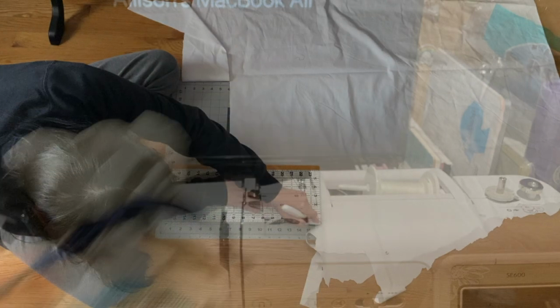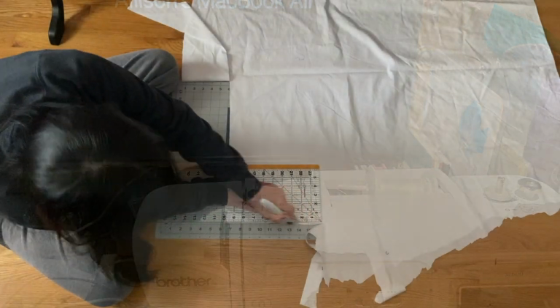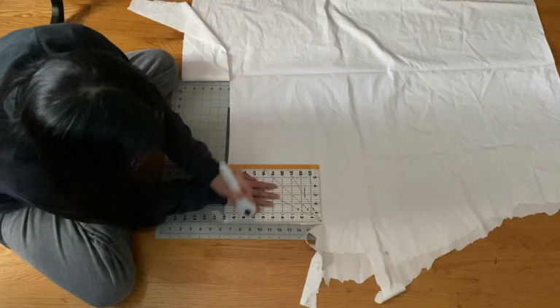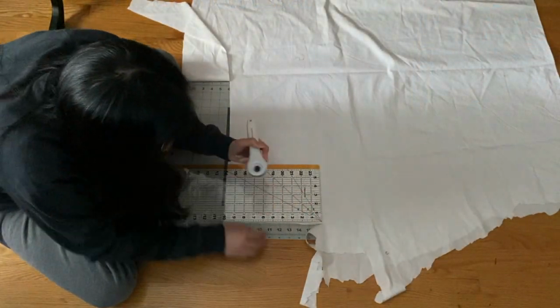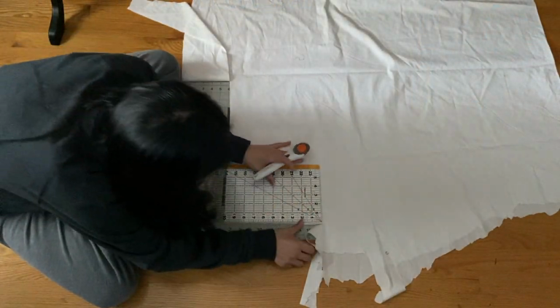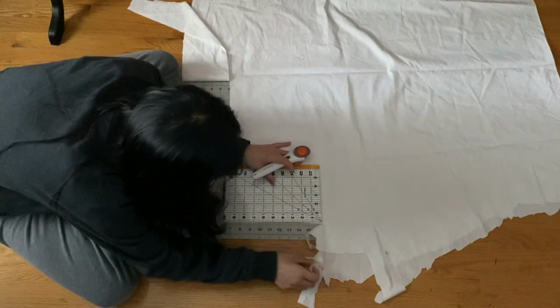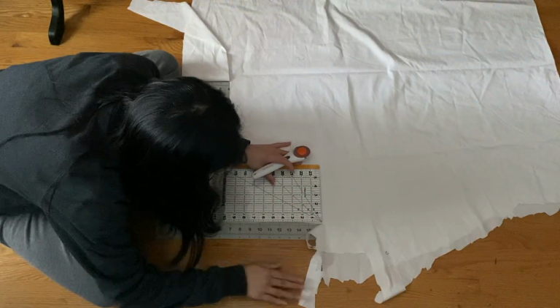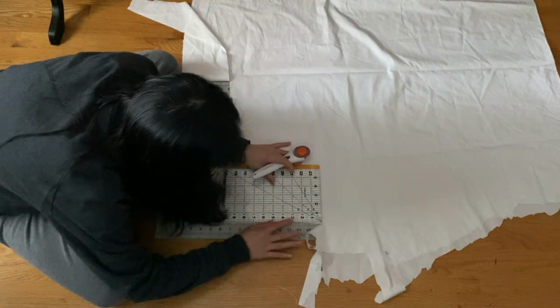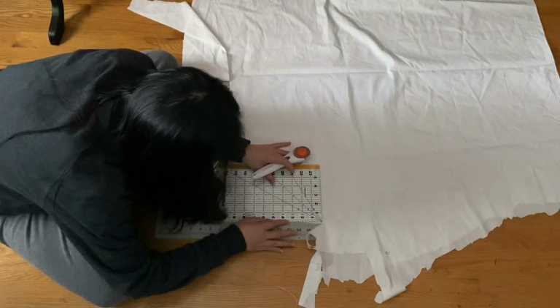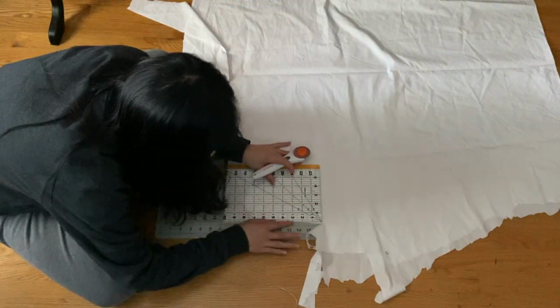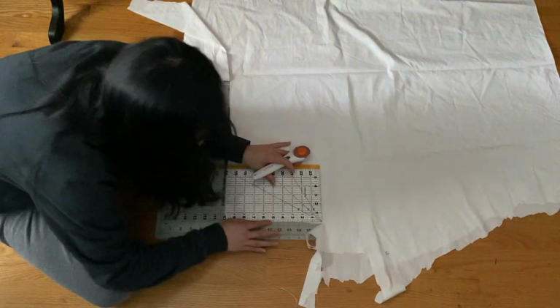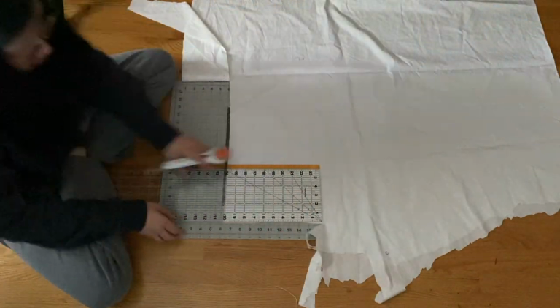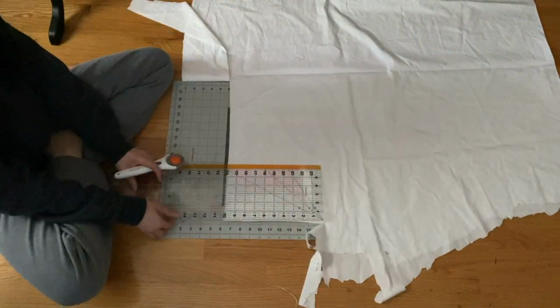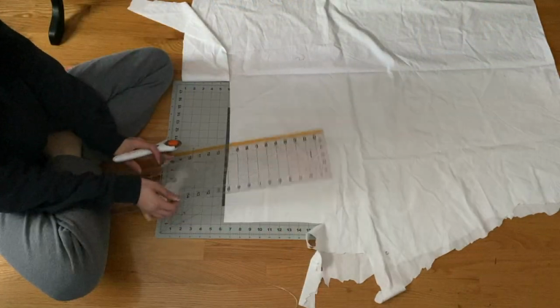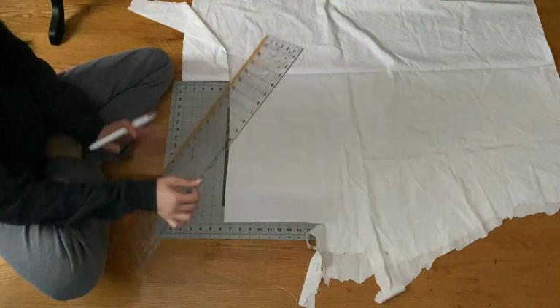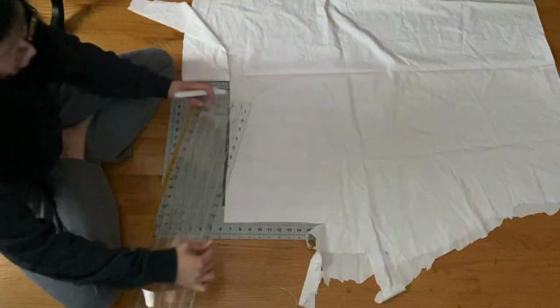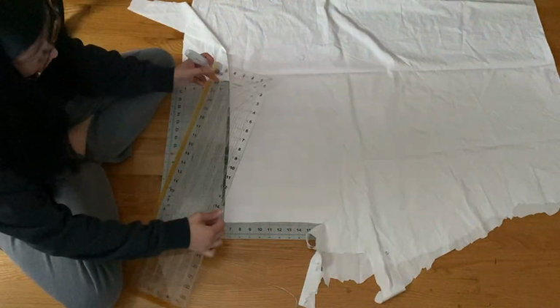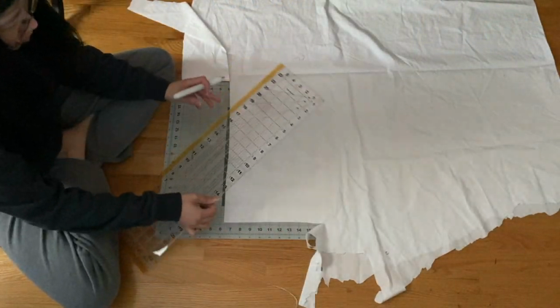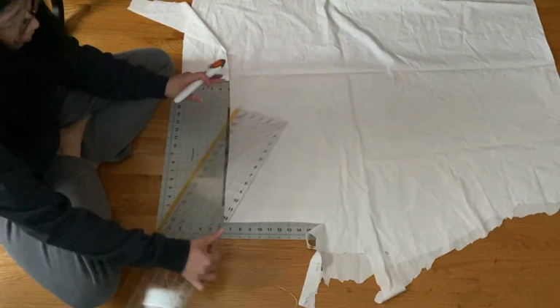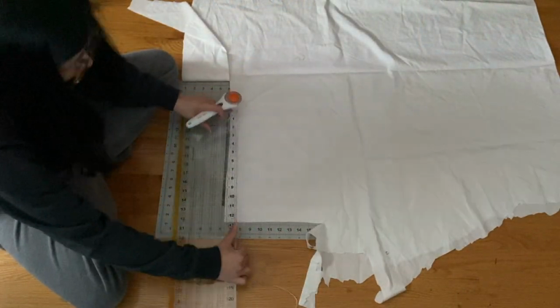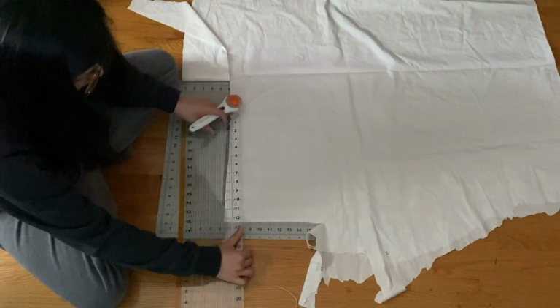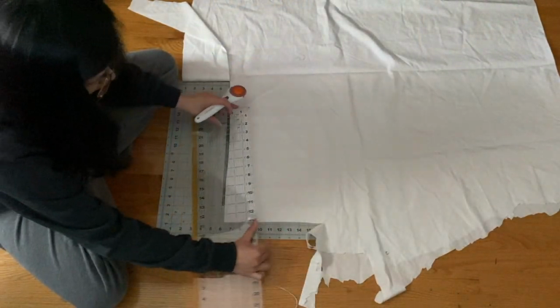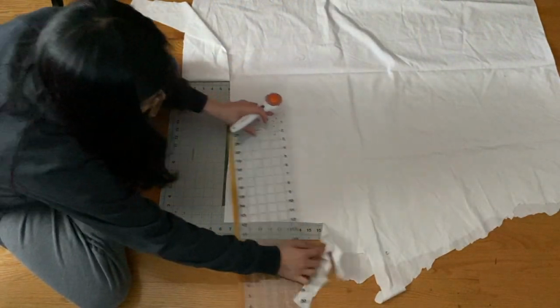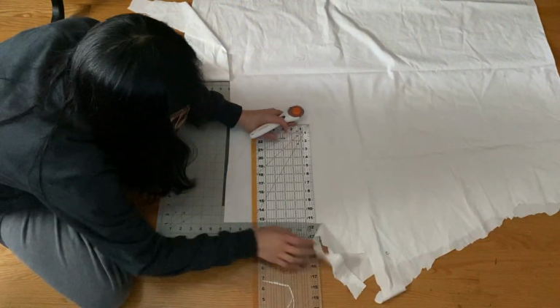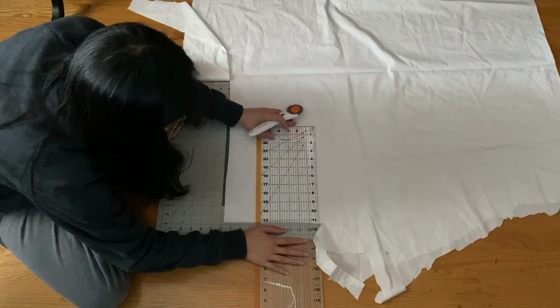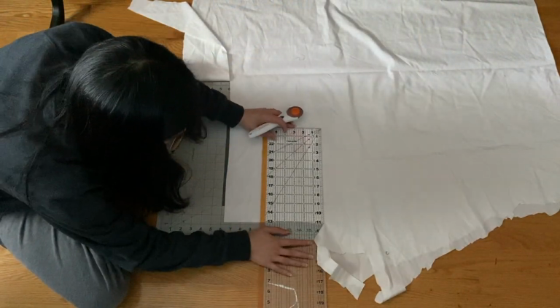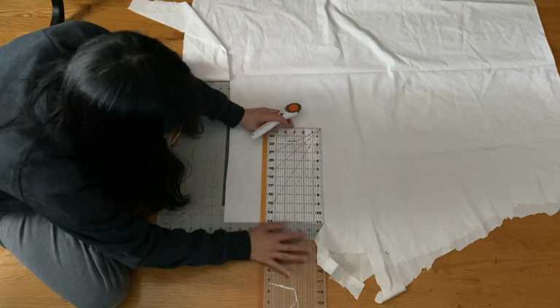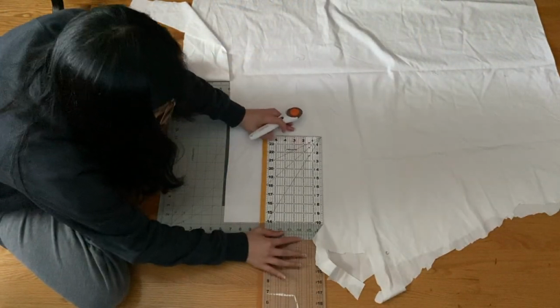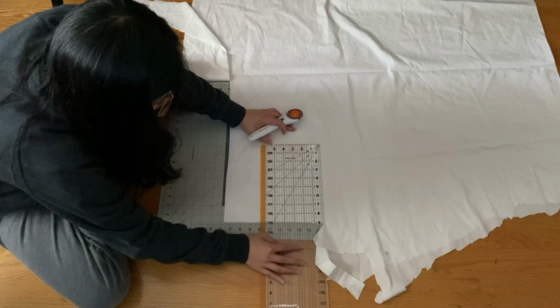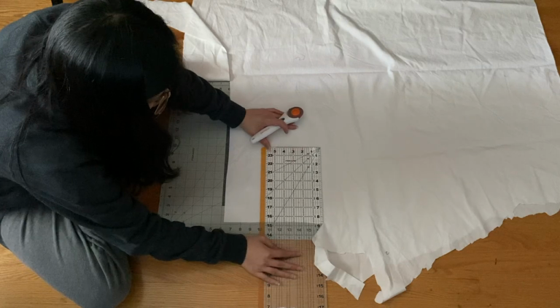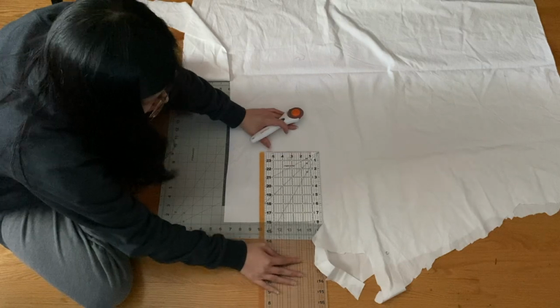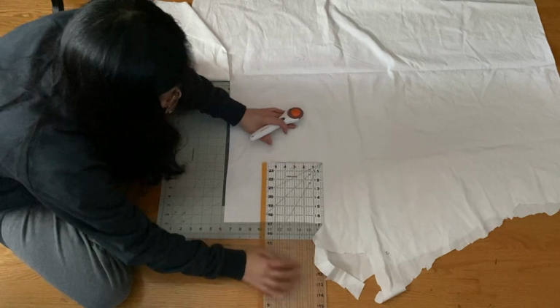So here I'm cutting my fabric. I'm cutting four rectangles, each 8.5 by 6.5 inches.